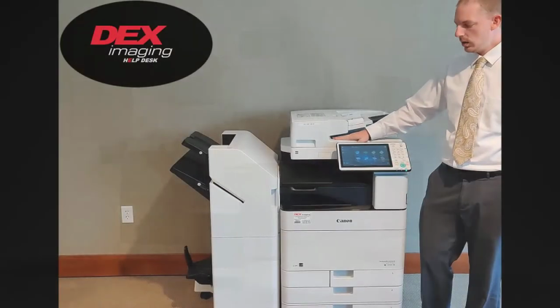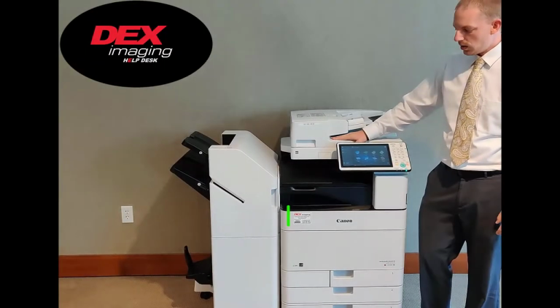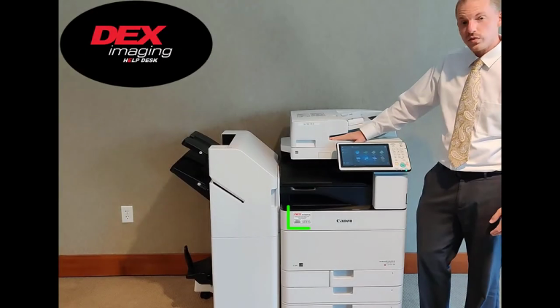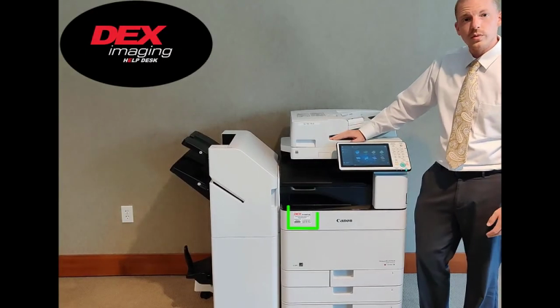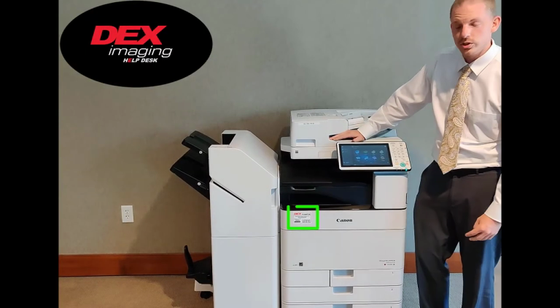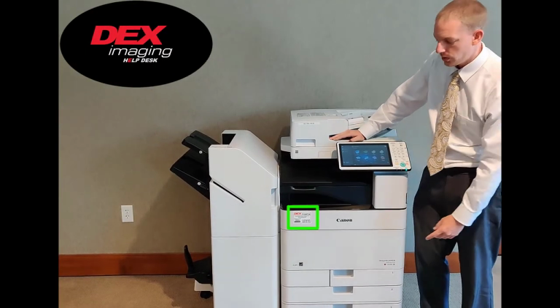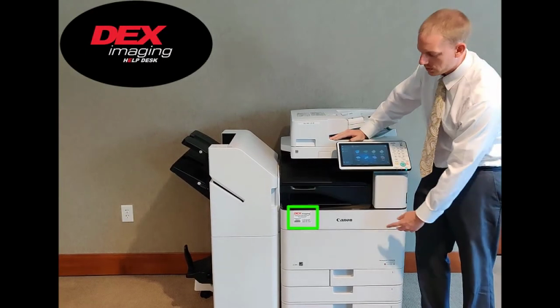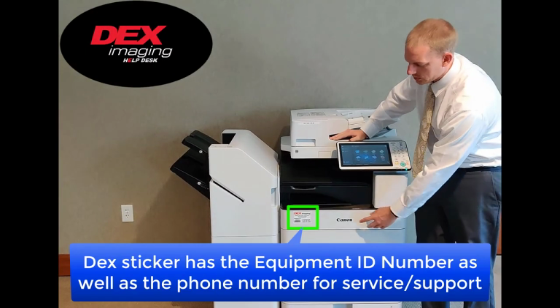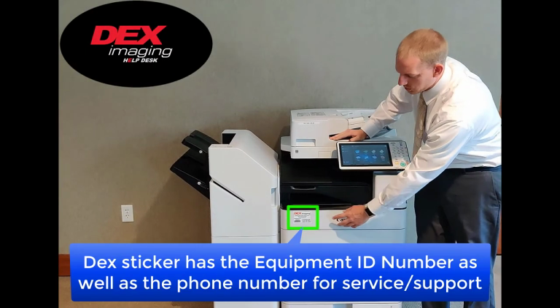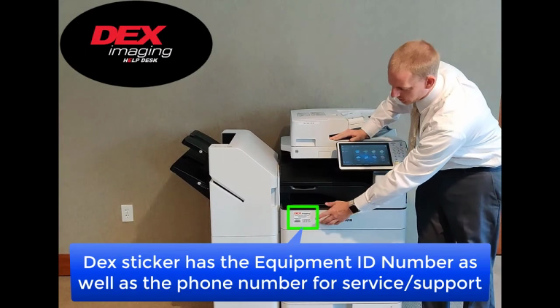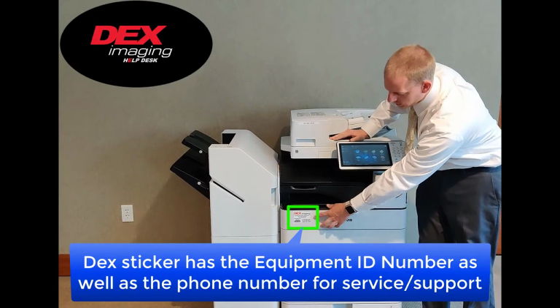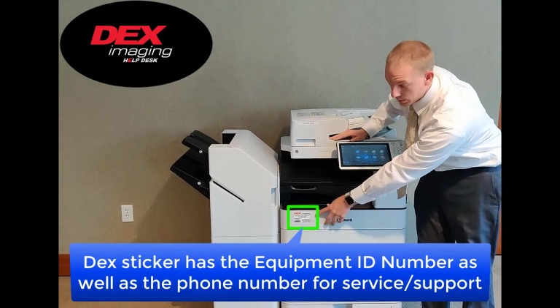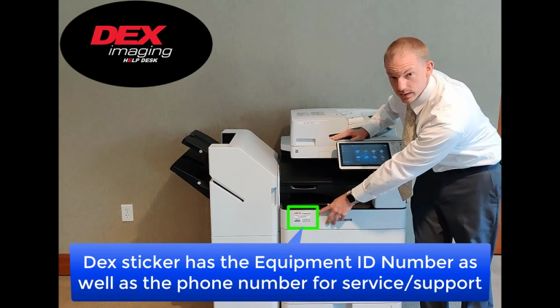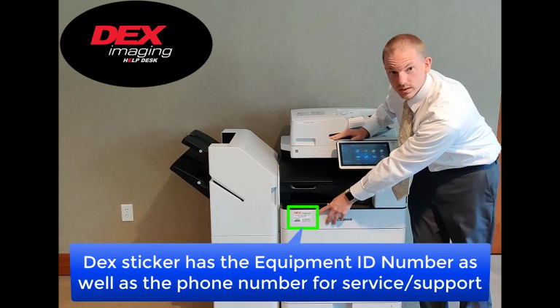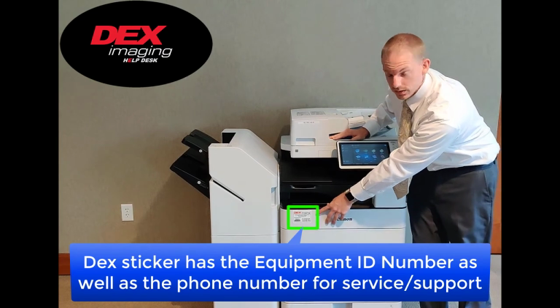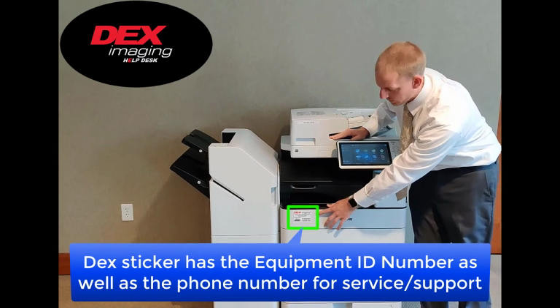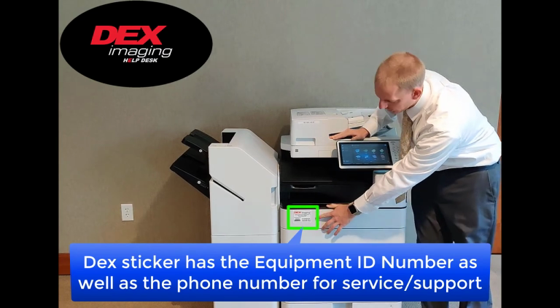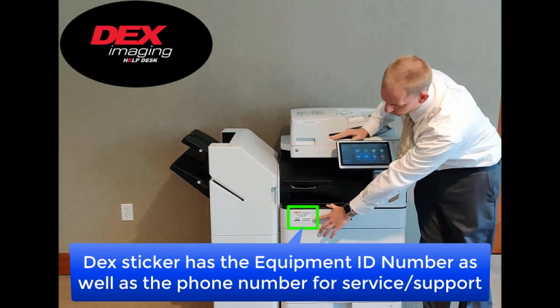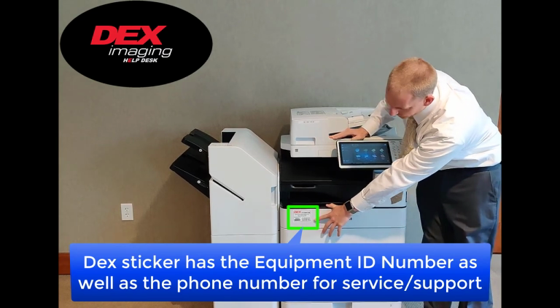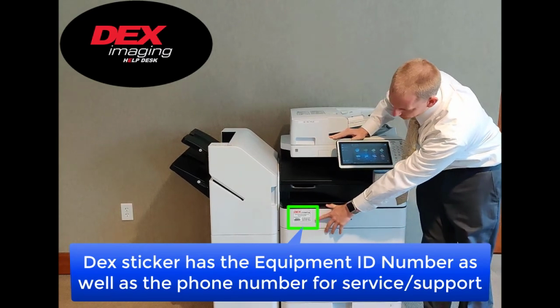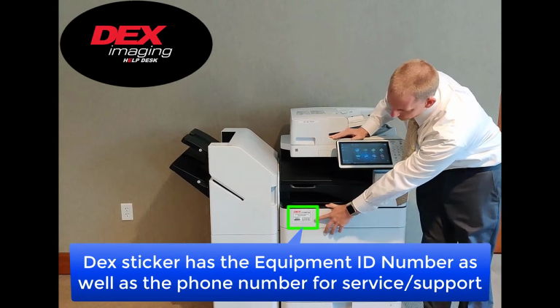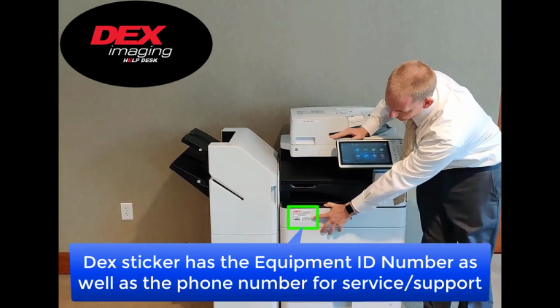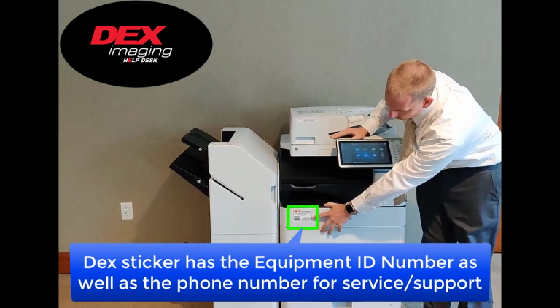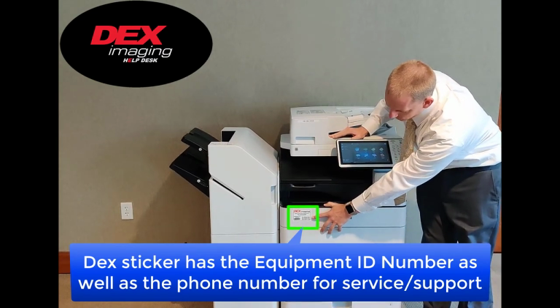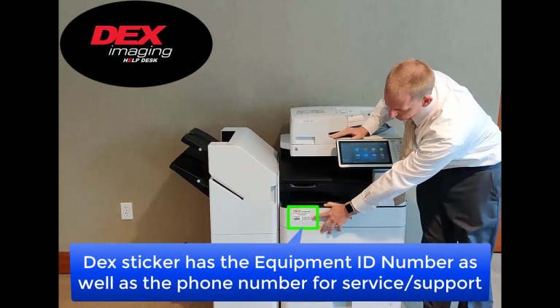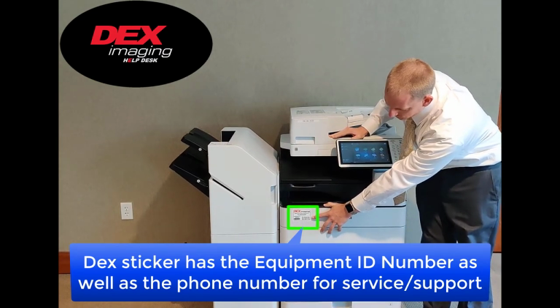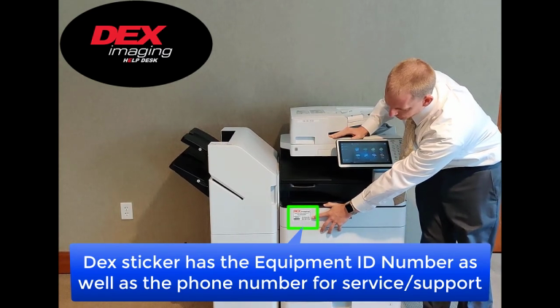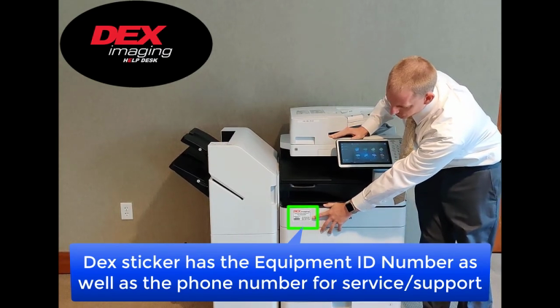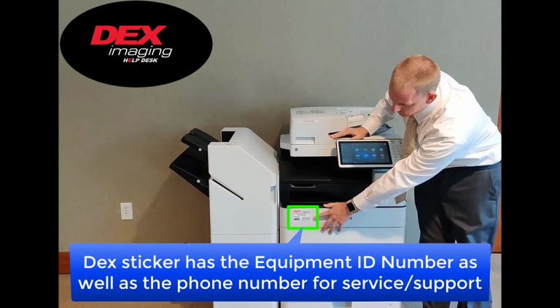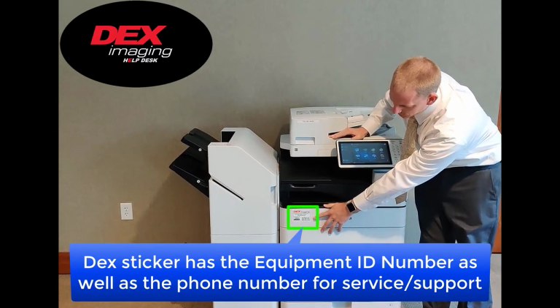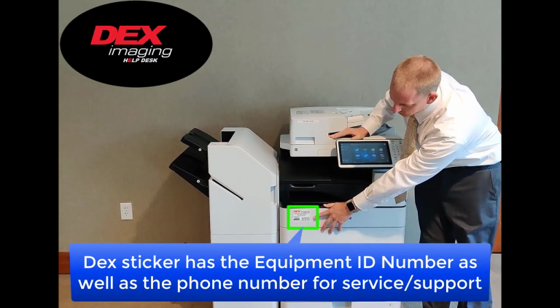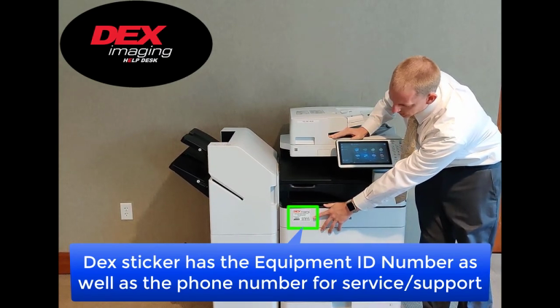On the front of your machine you have your DEX Imaging Equipment ID sticker. There's your equipment ID as well as the number for service and supplies.